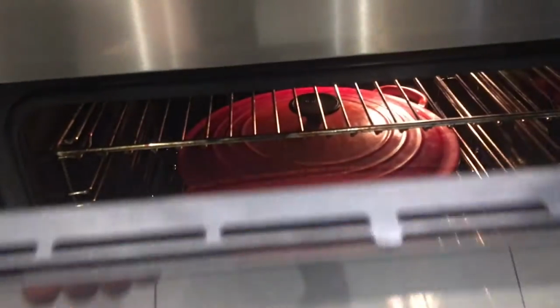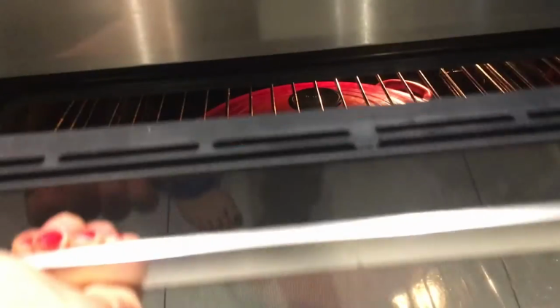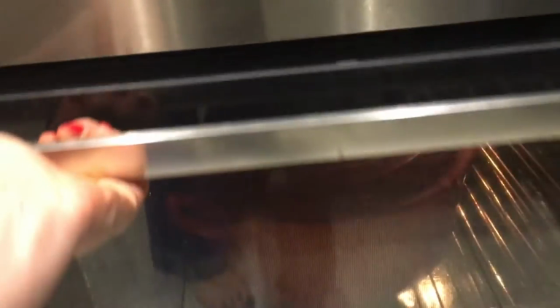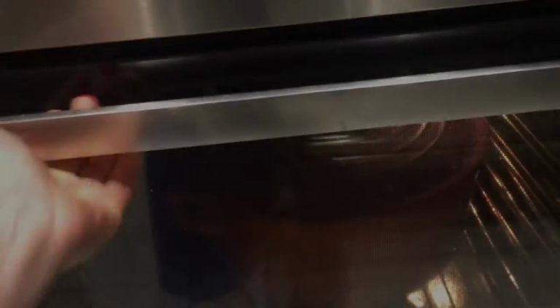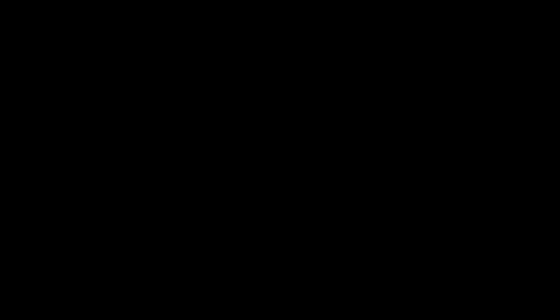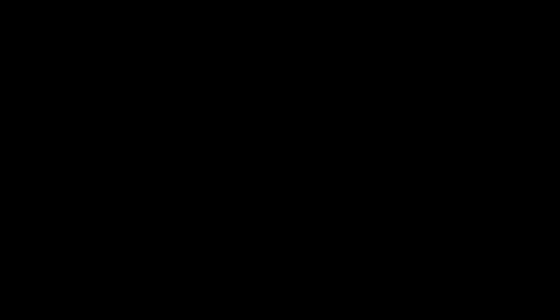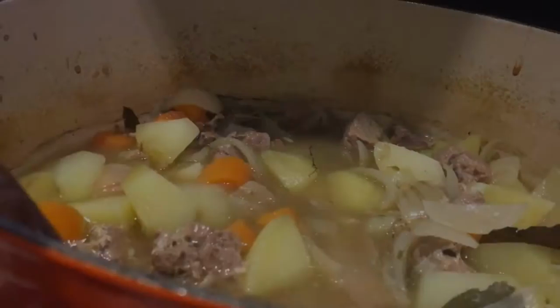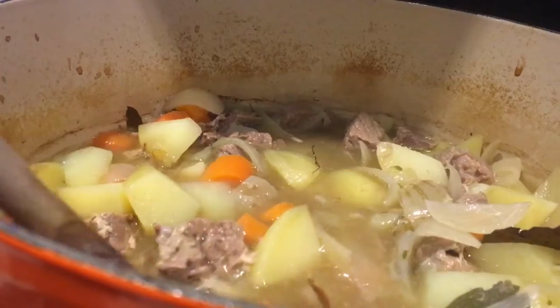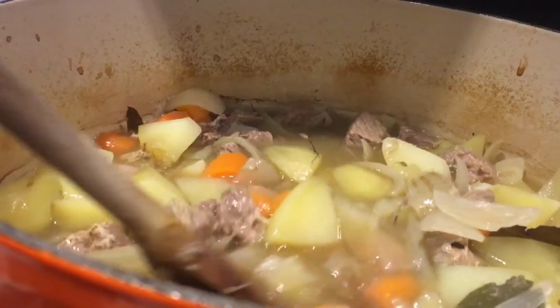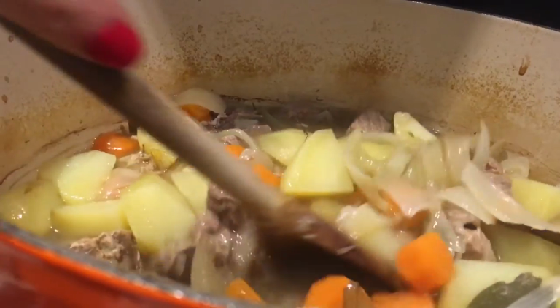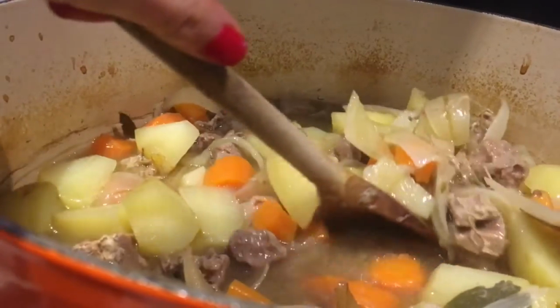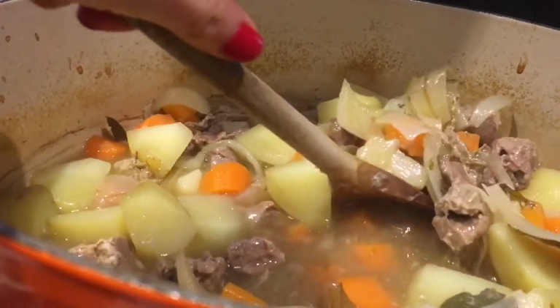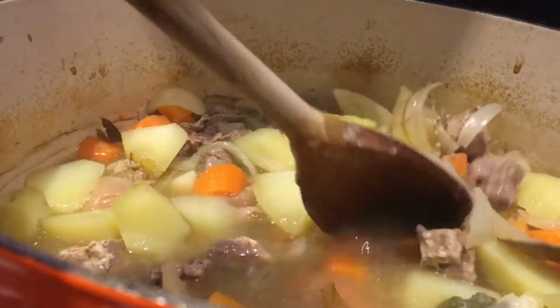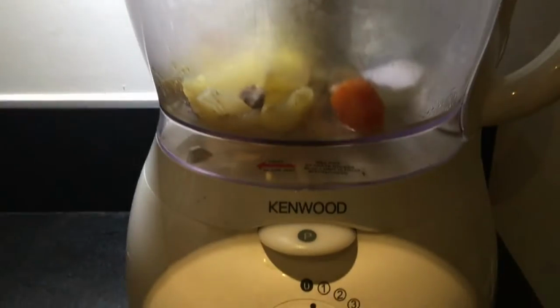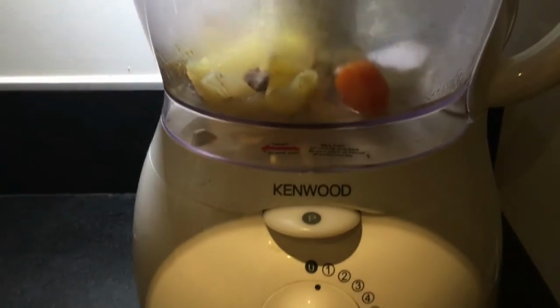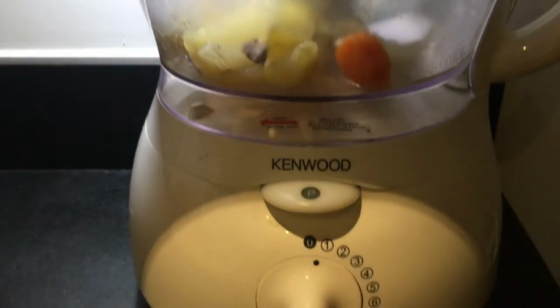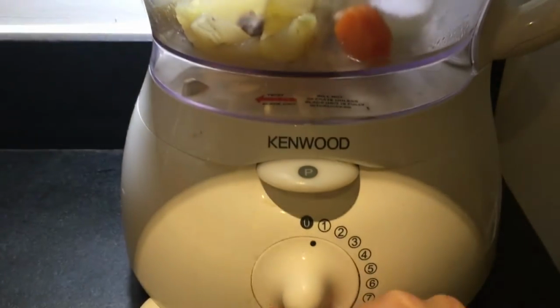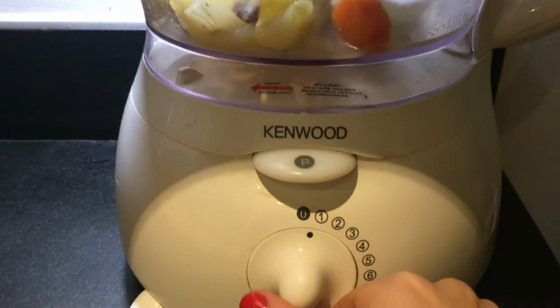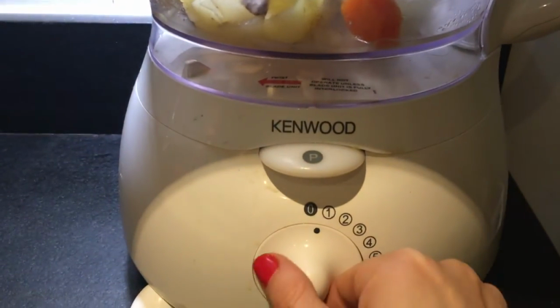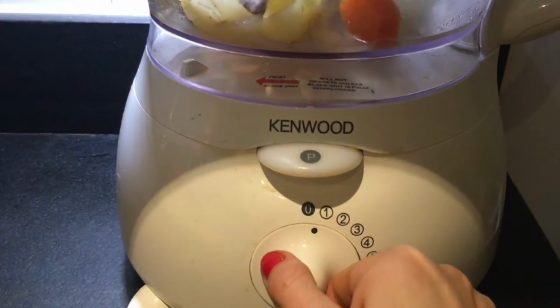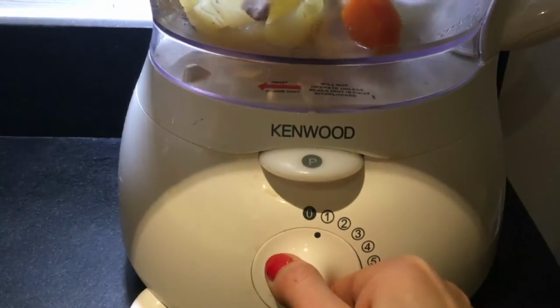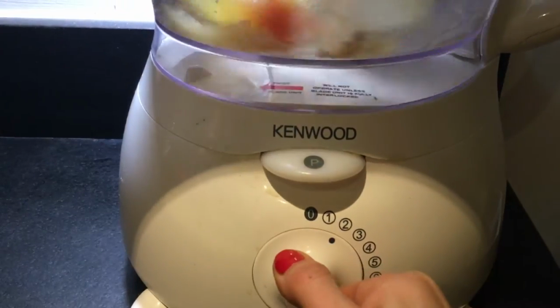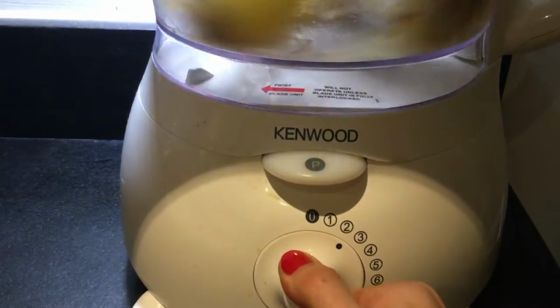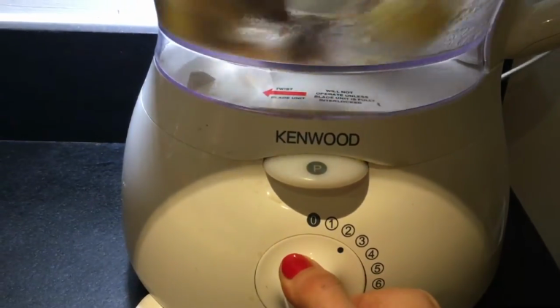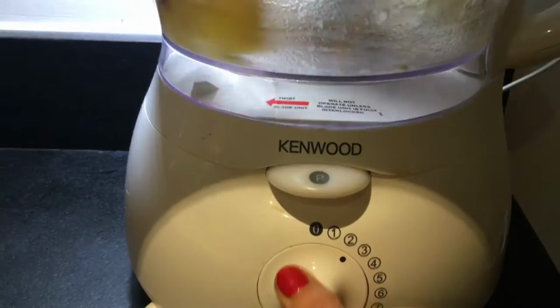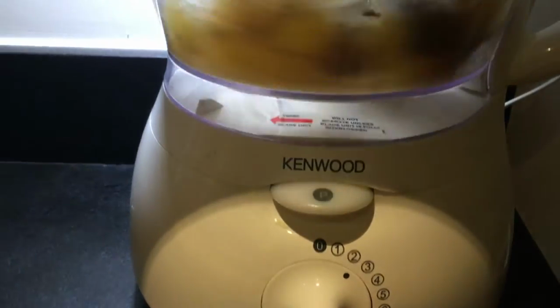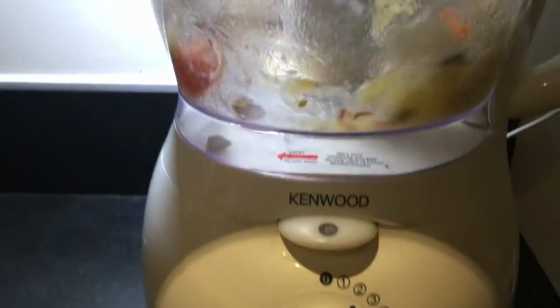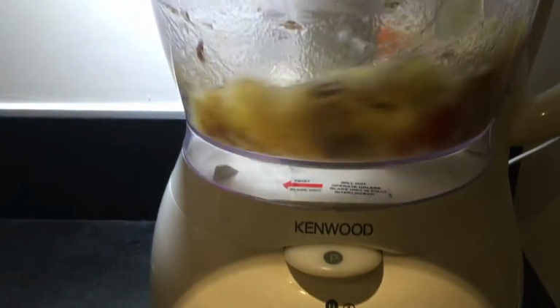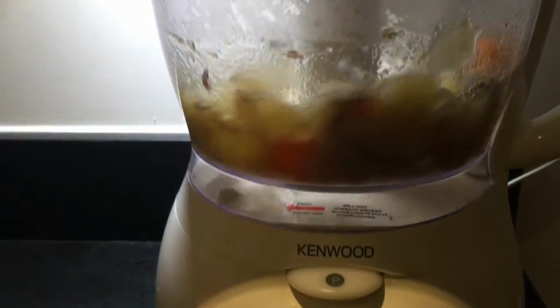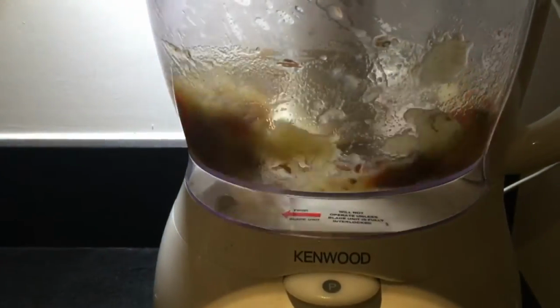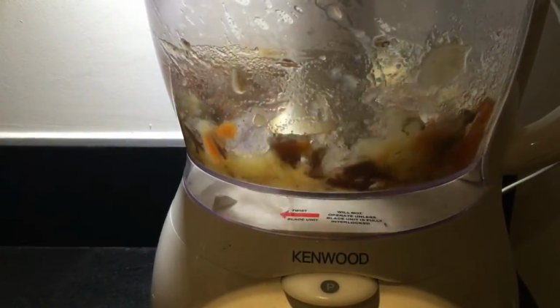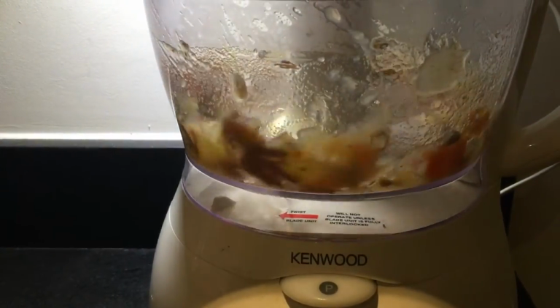Take it out about 45 minutes later once the potatoes are soft. Simply pop it into a magic mix to make a delicious puree for your baby.